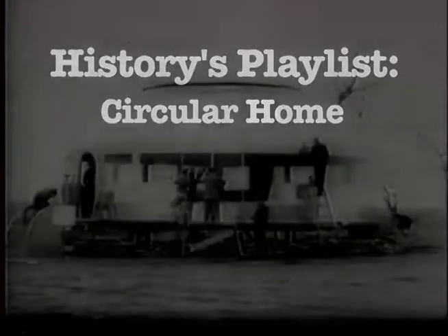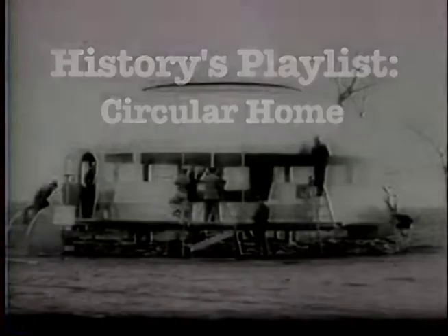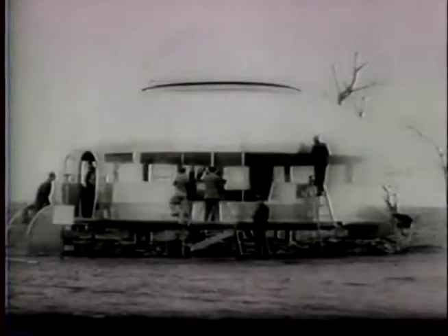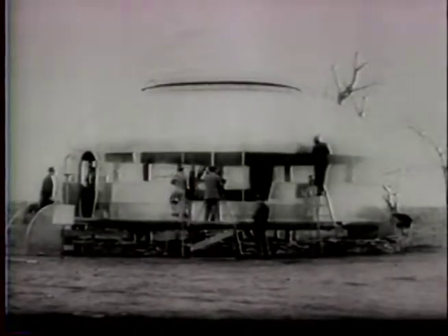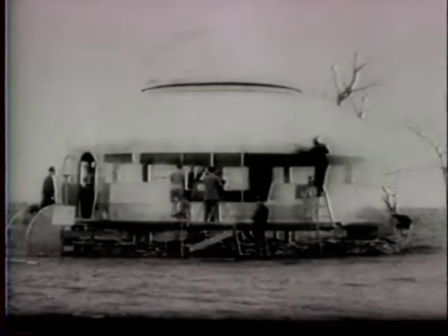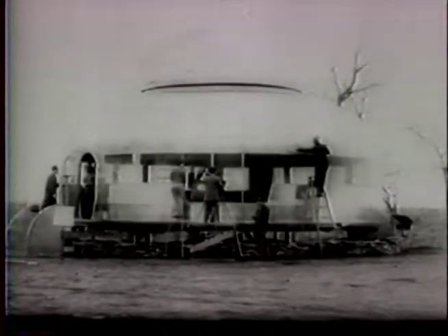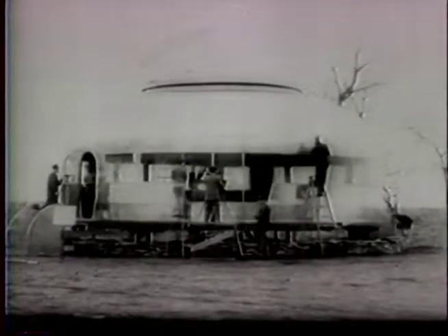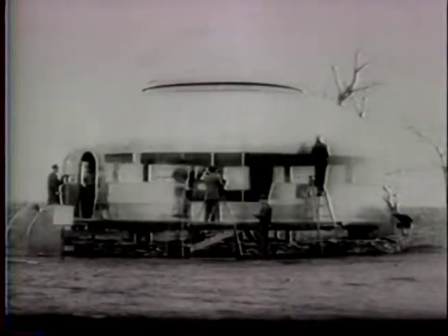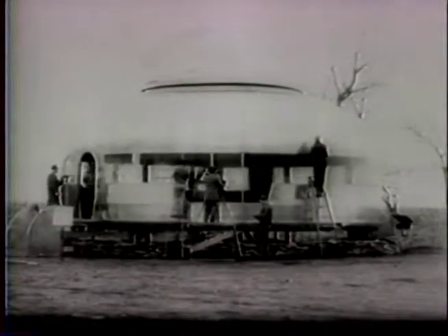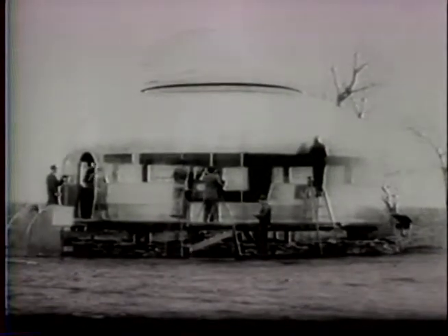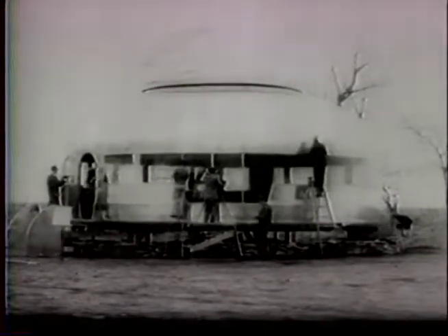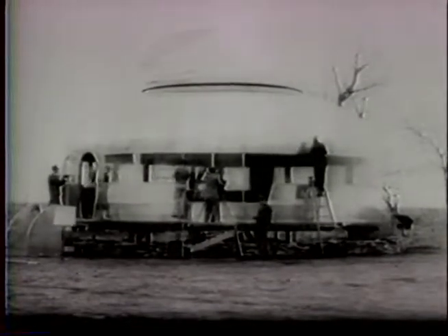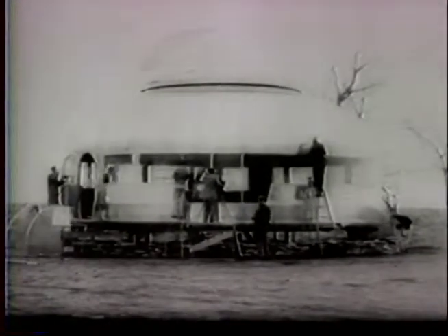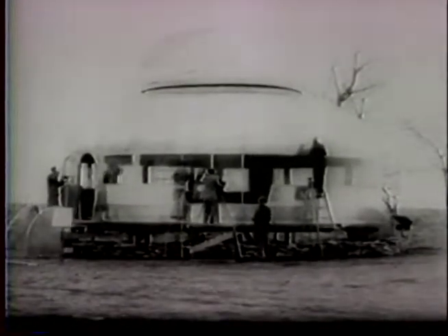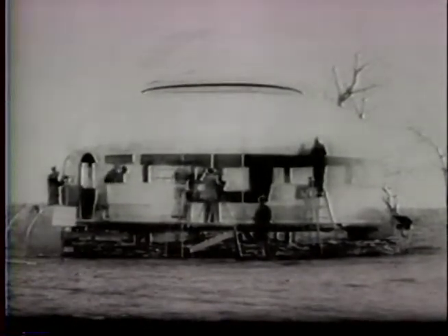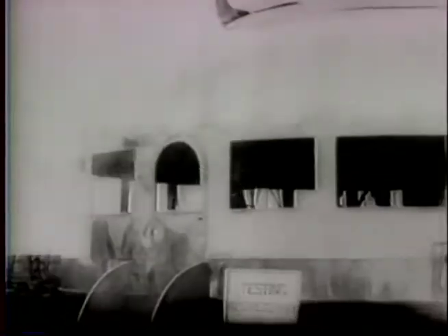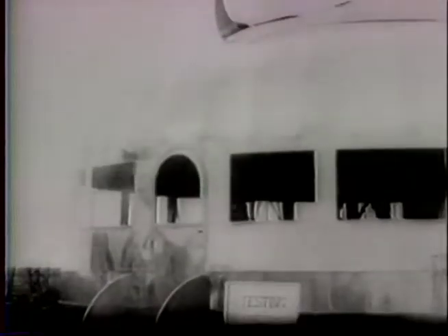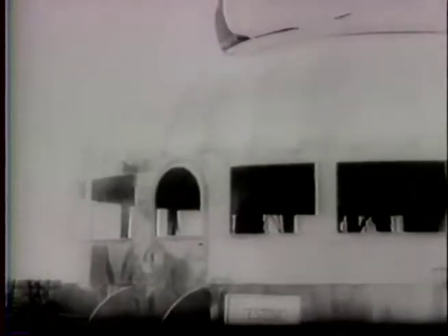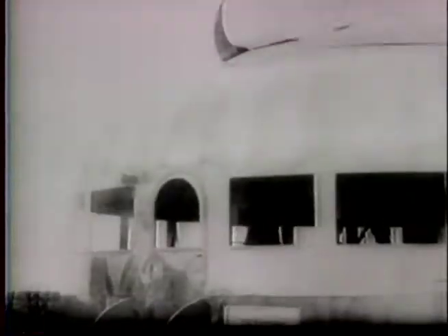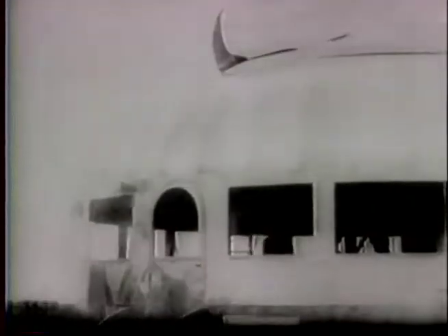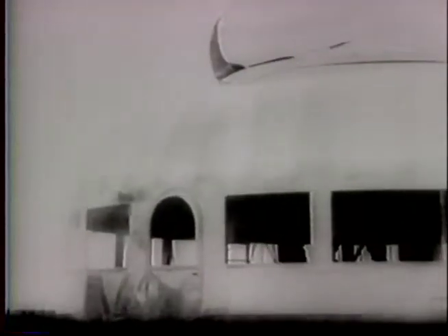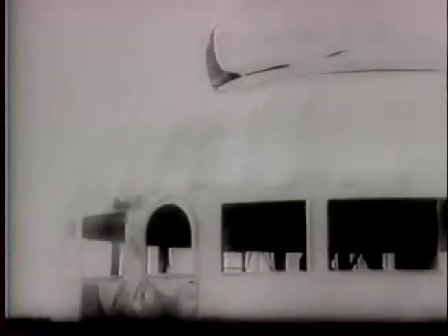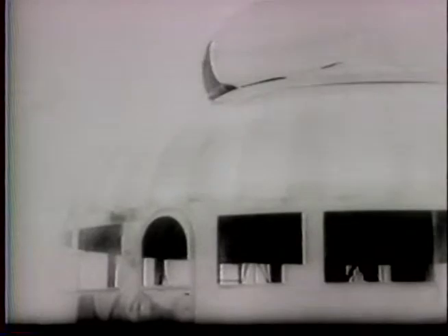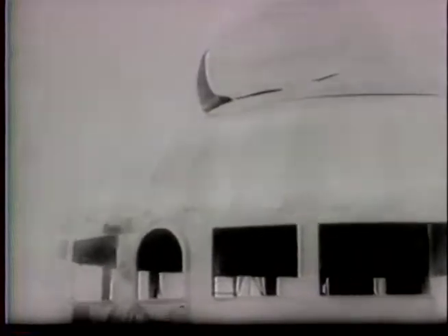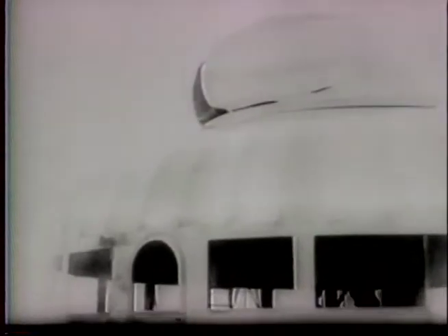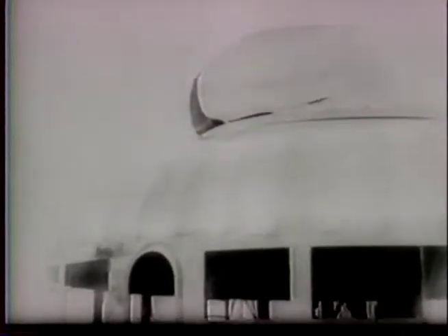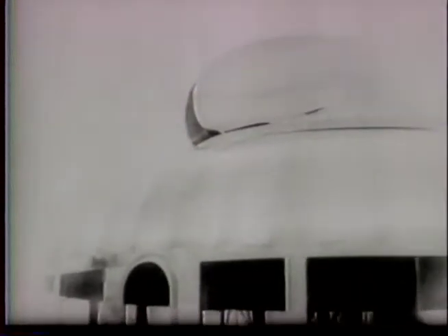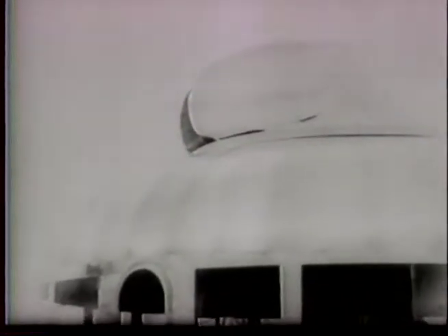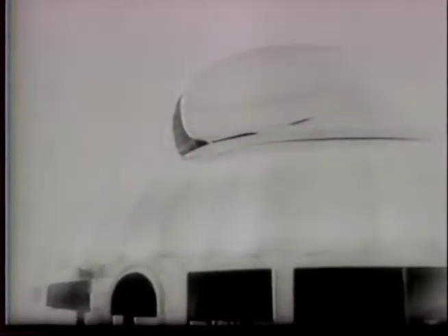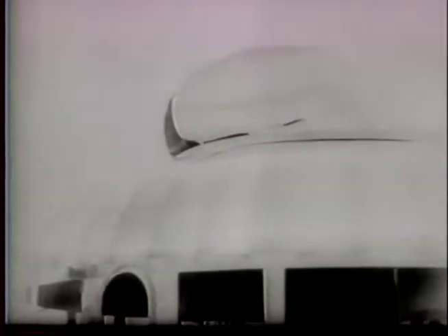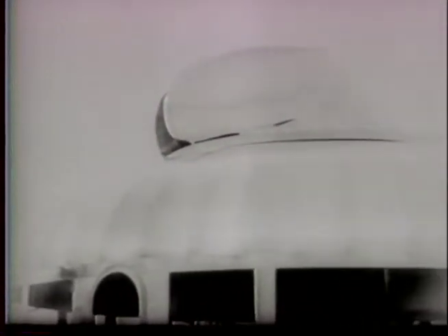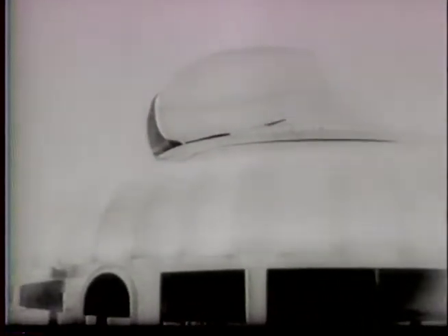At Wichita, Kansas, in the very center of the United States, the housing problem brings out a circular dwelling built of aluminum and plastics.